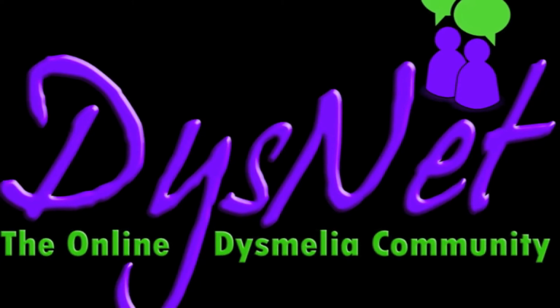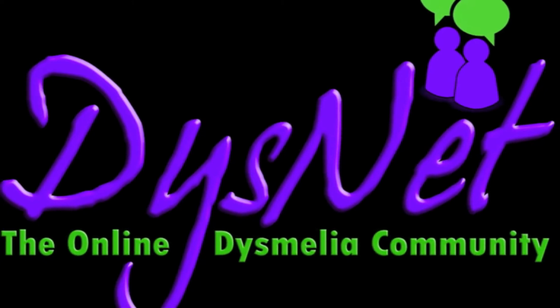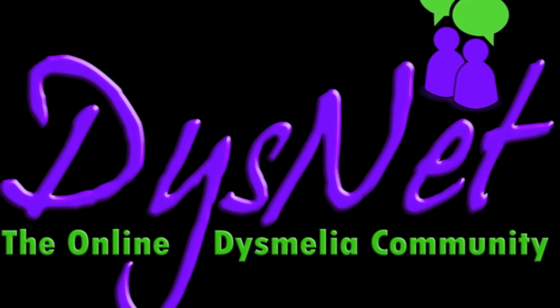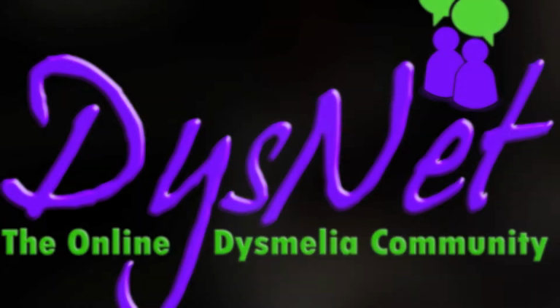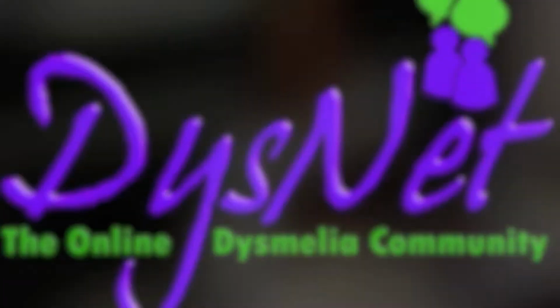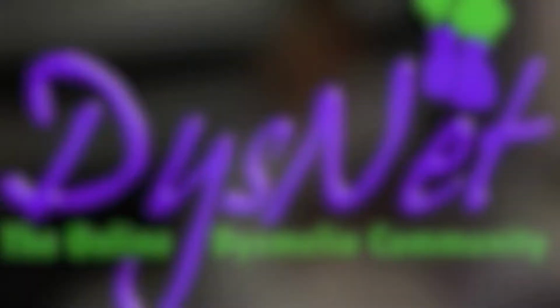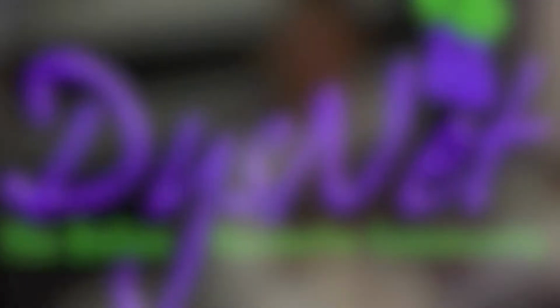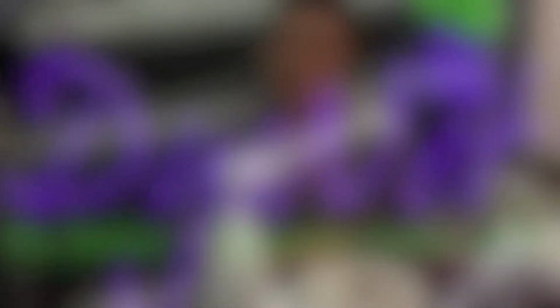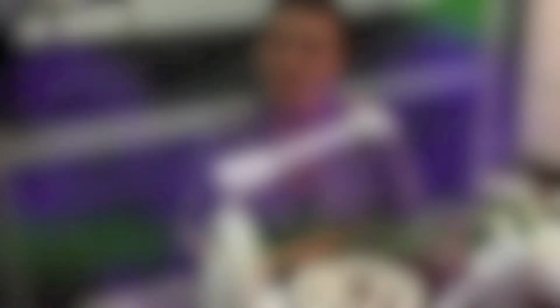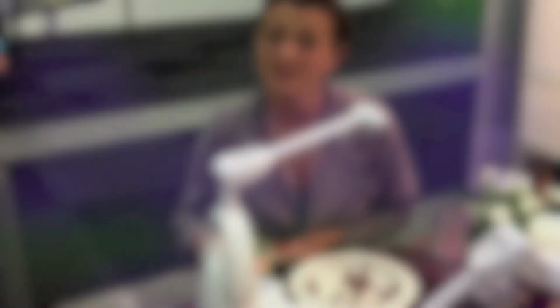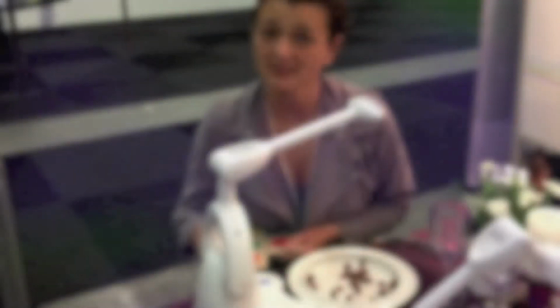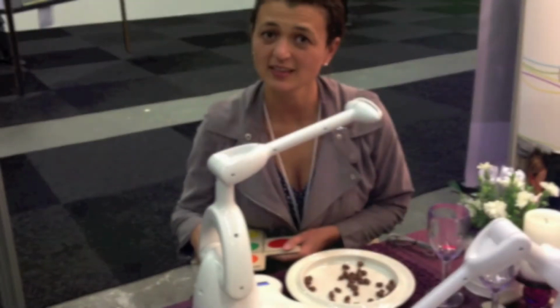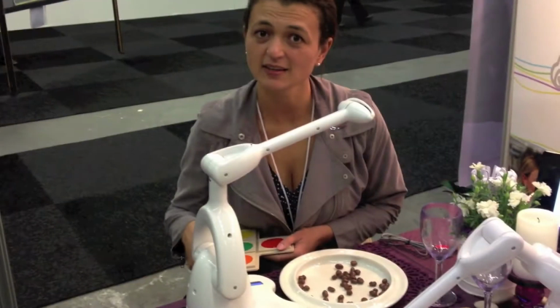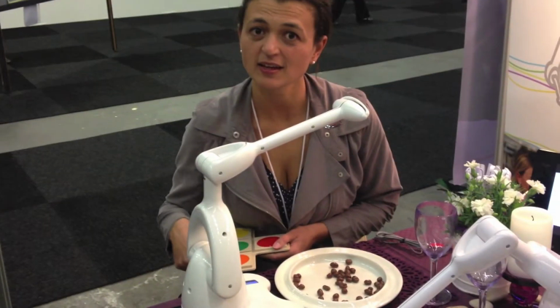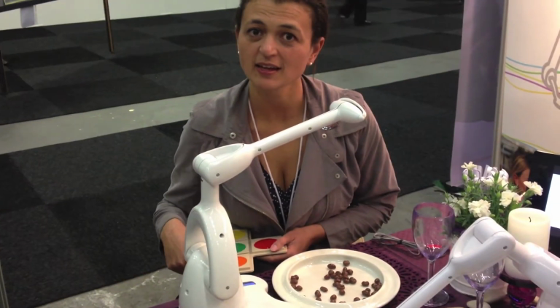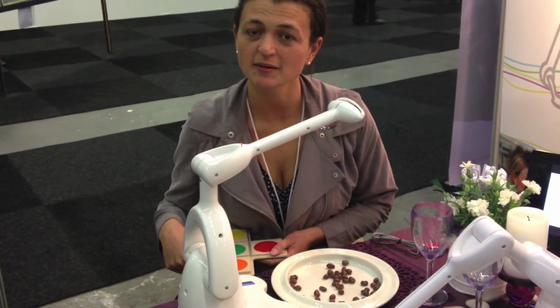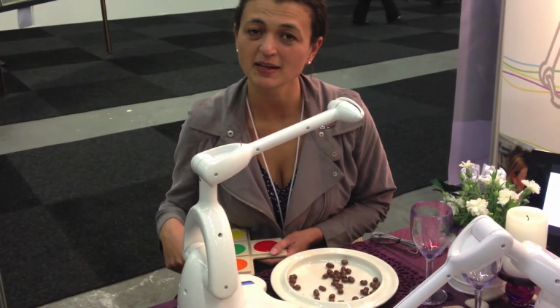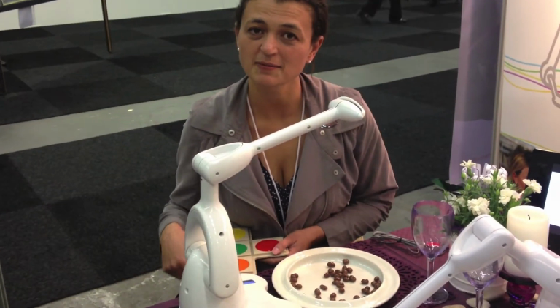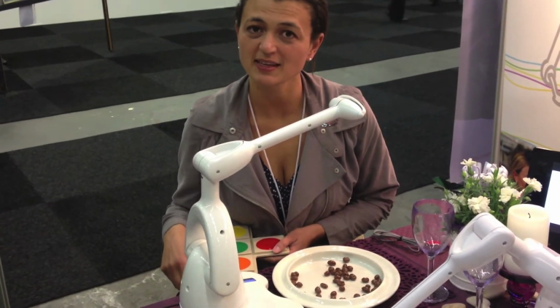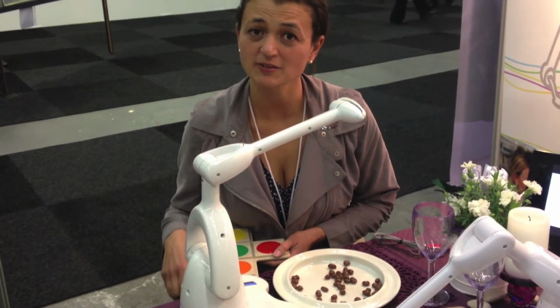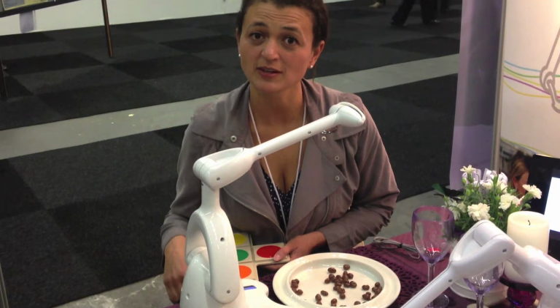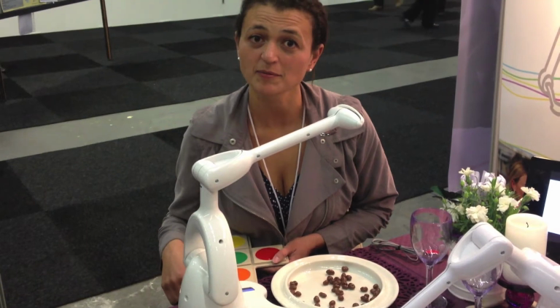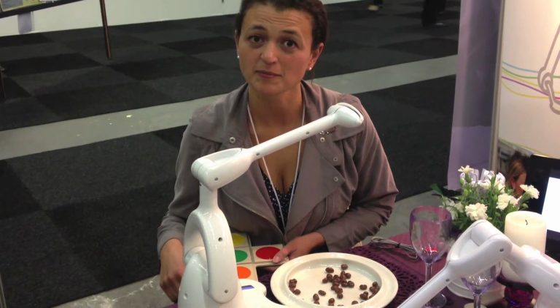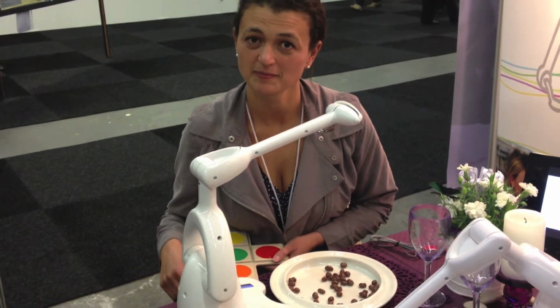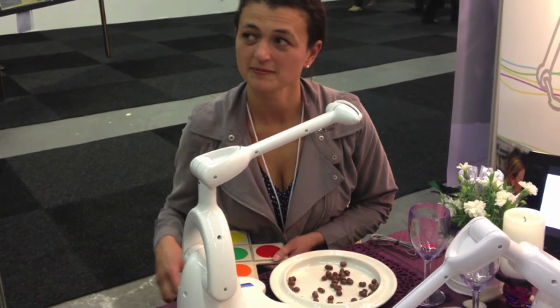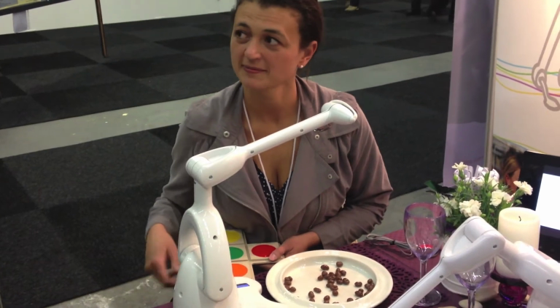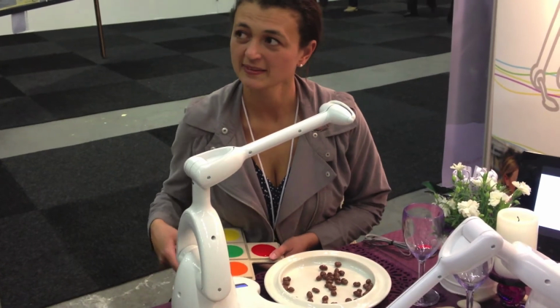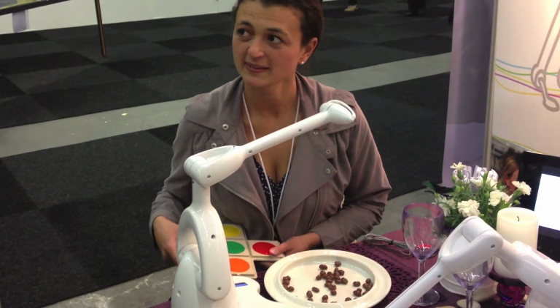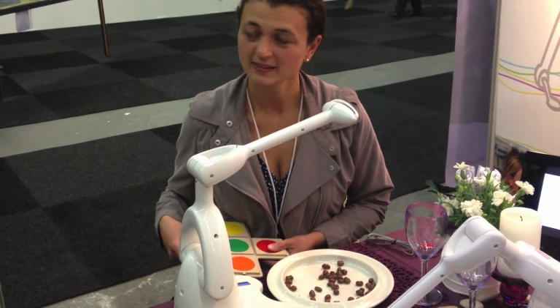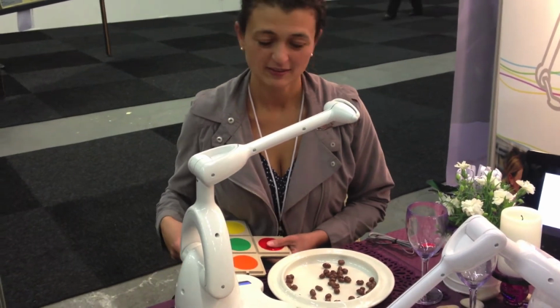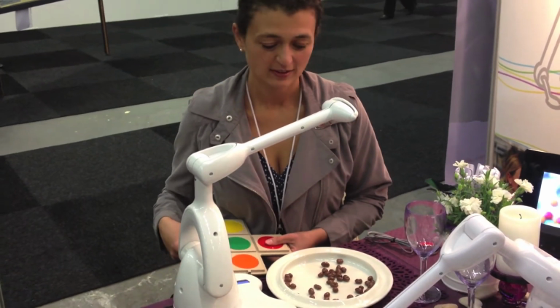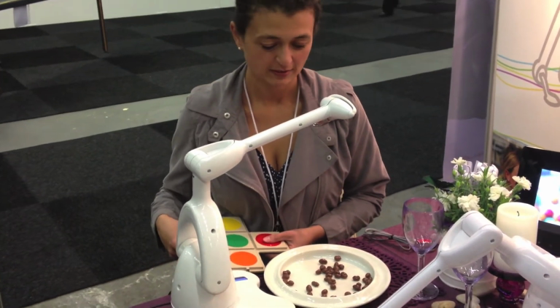I come from the company Bestick and my name is Katerina. So, how does this machine work?